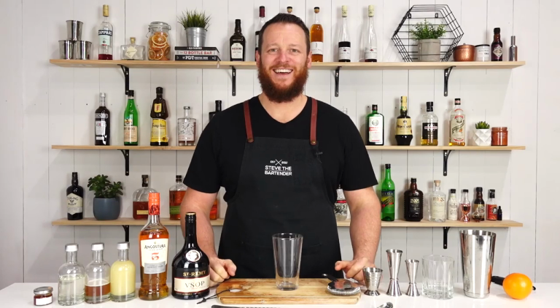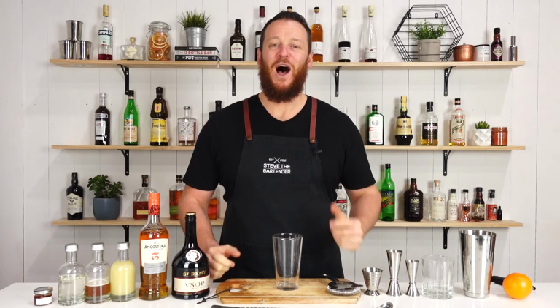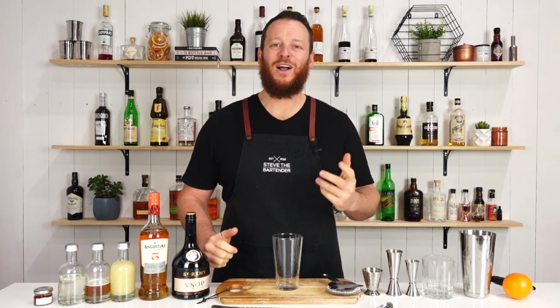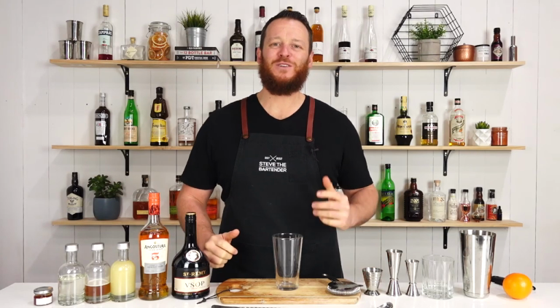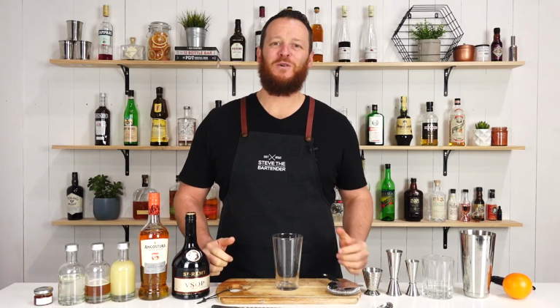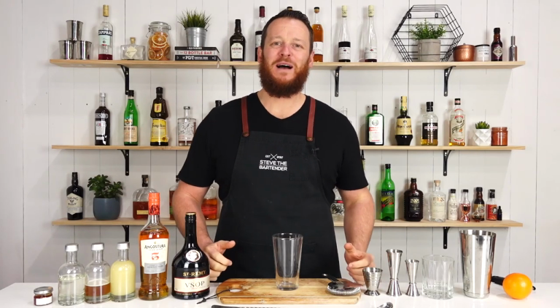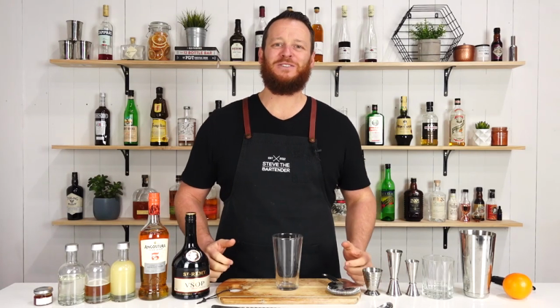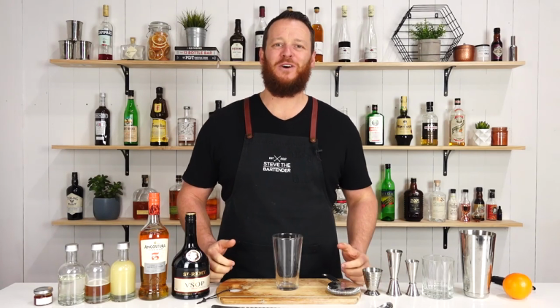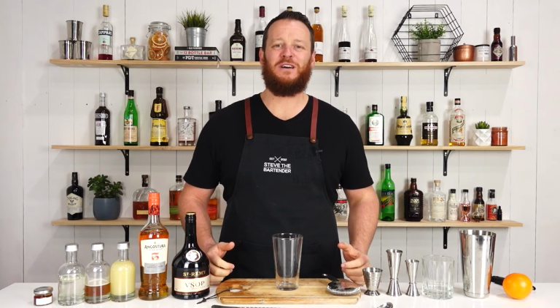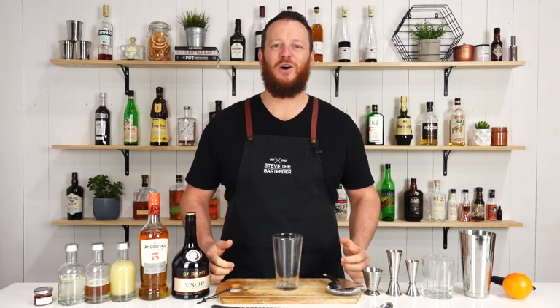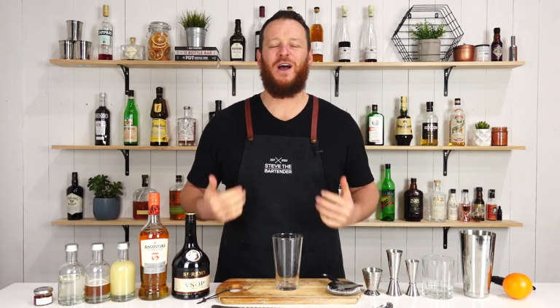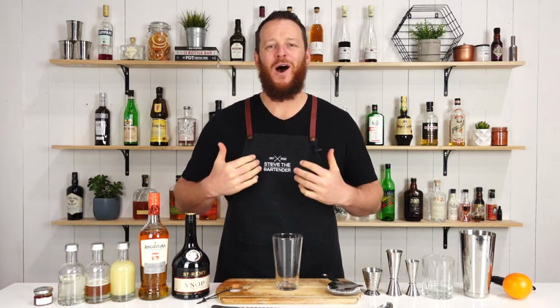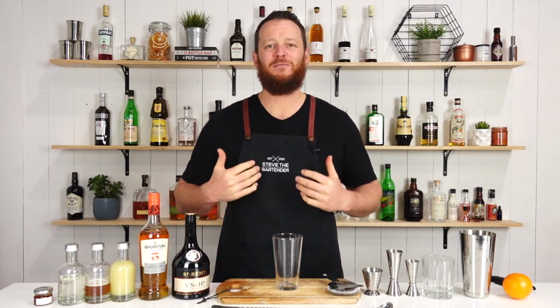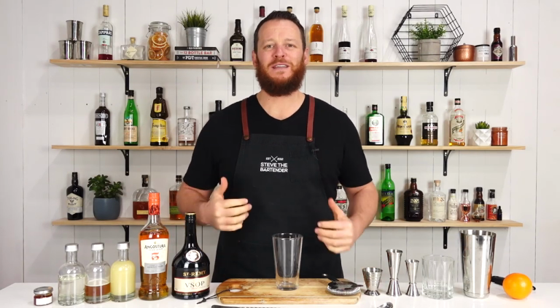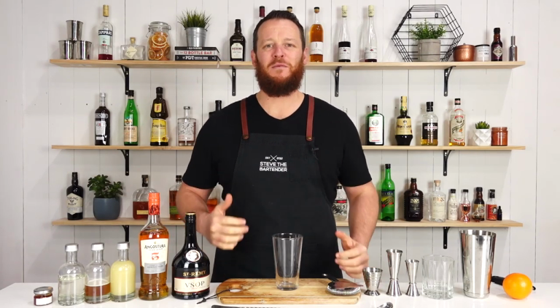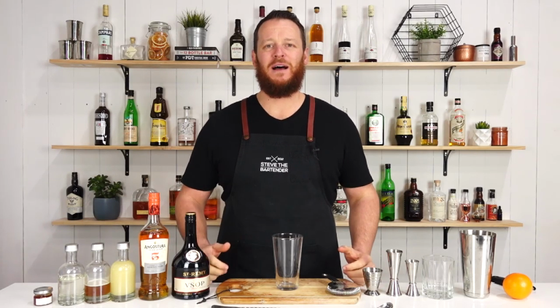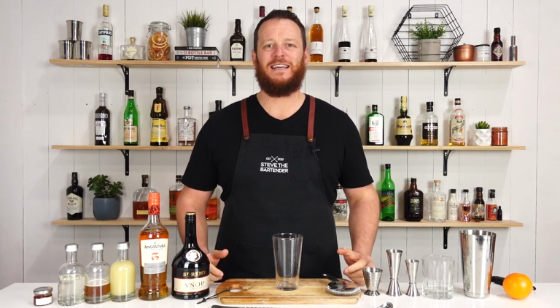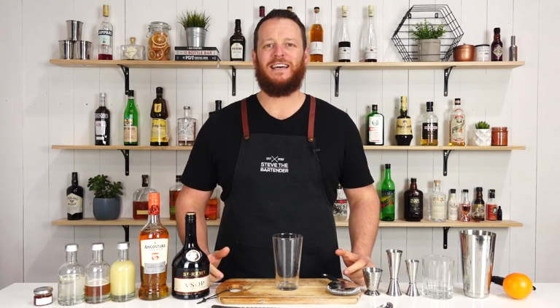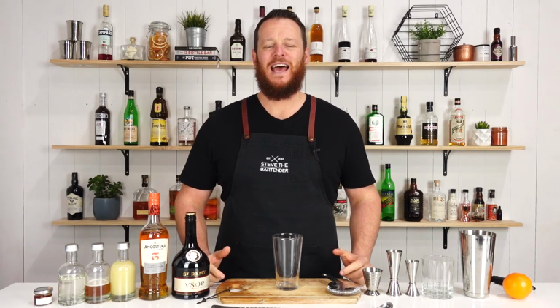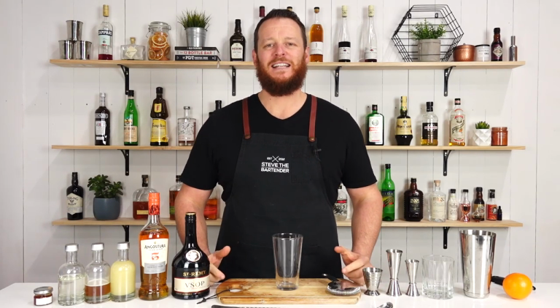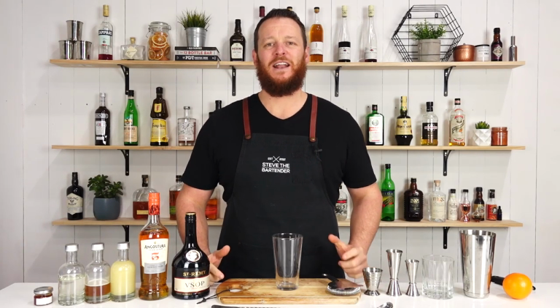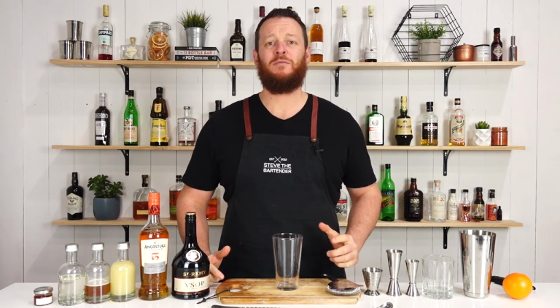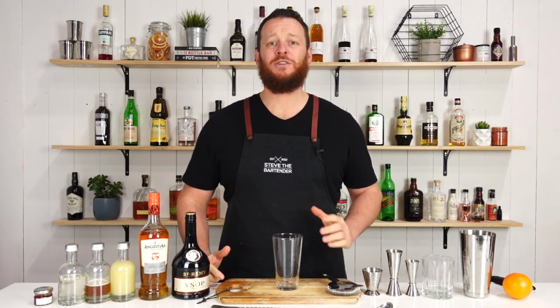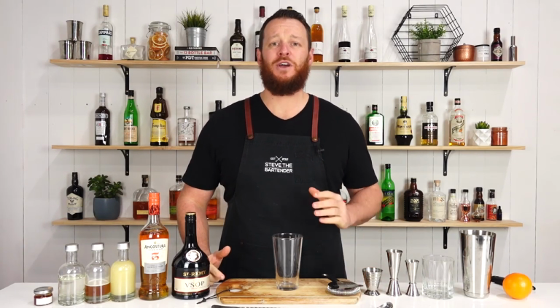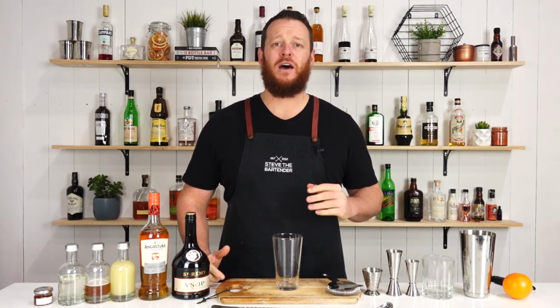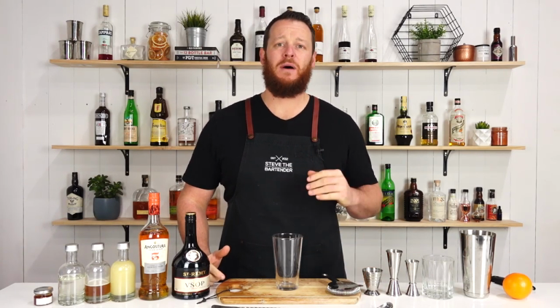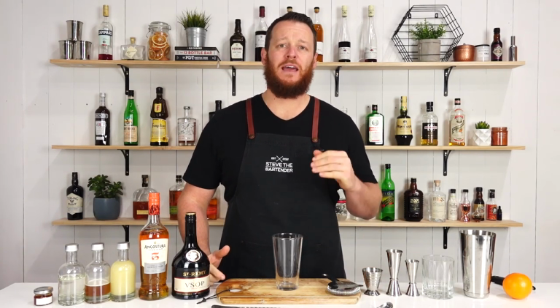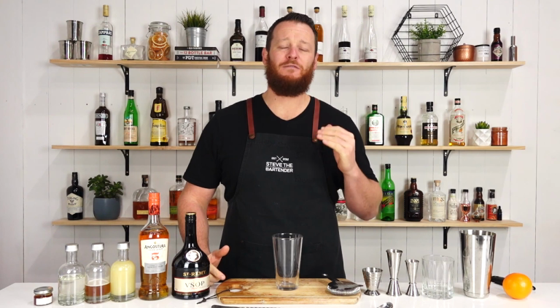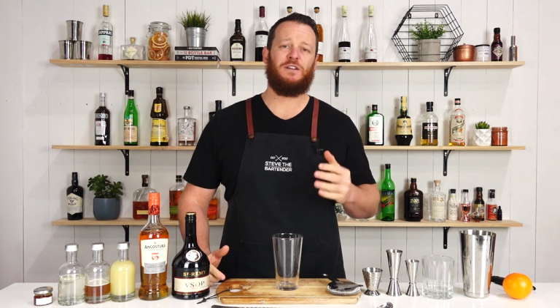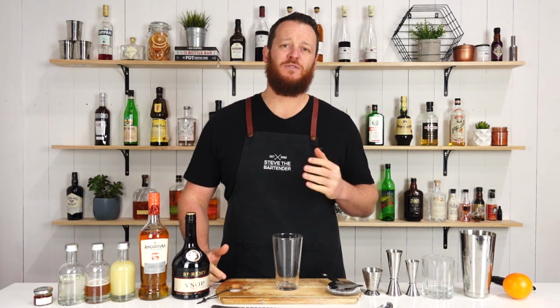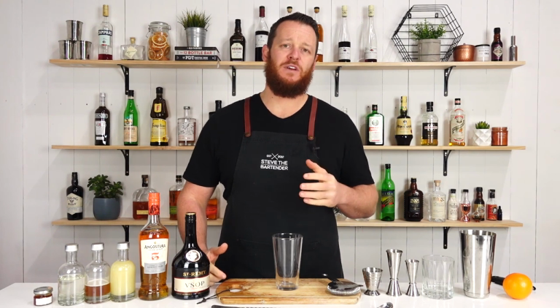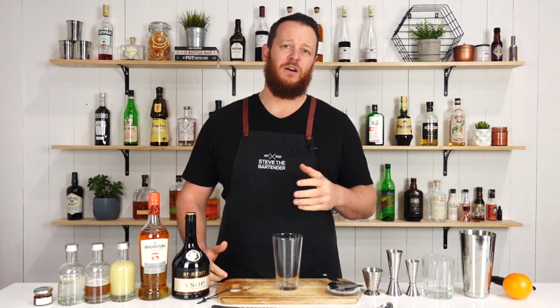Hi guys, welcome back to the Cocktail Blog. I'm Steve the Bartender, and today I'm gonna show you how to make a French Riviera.